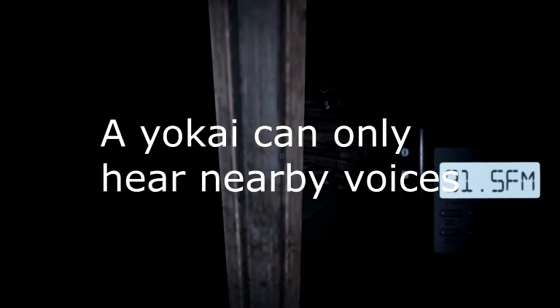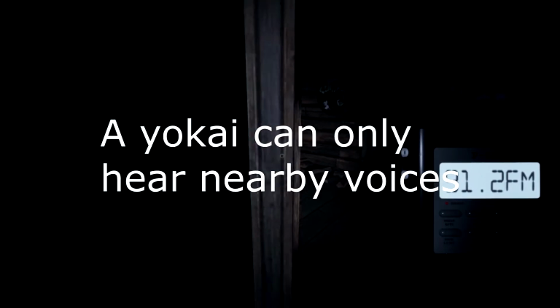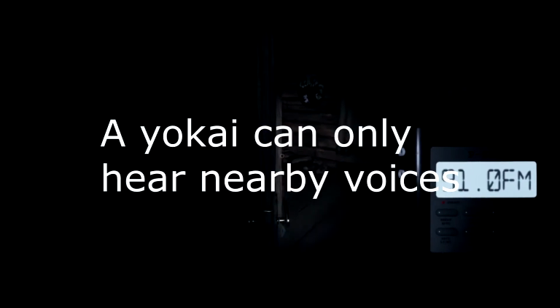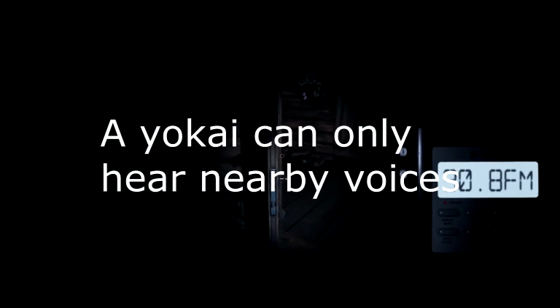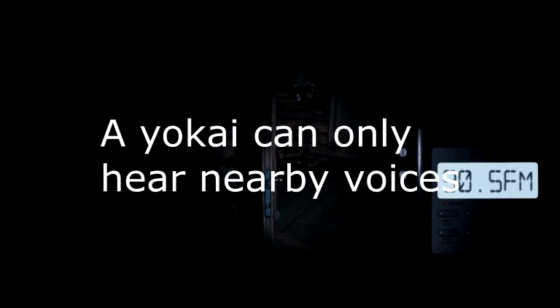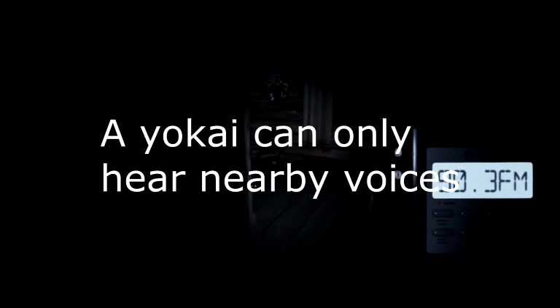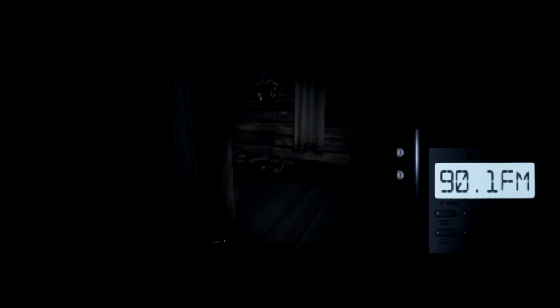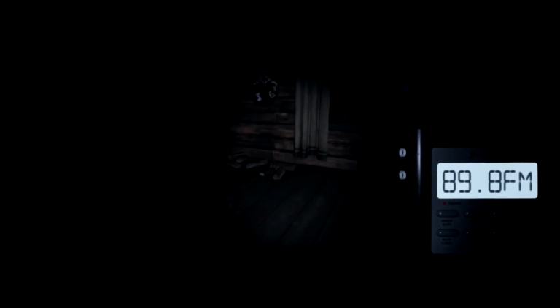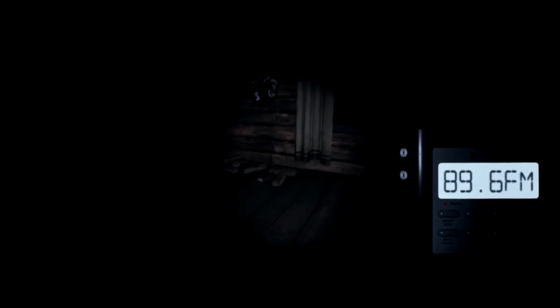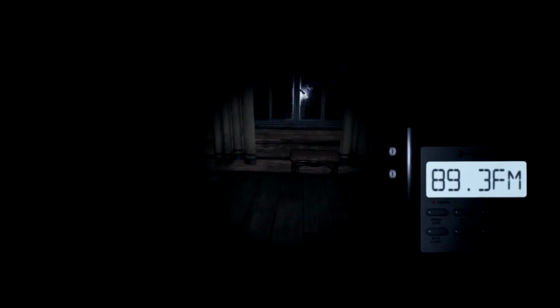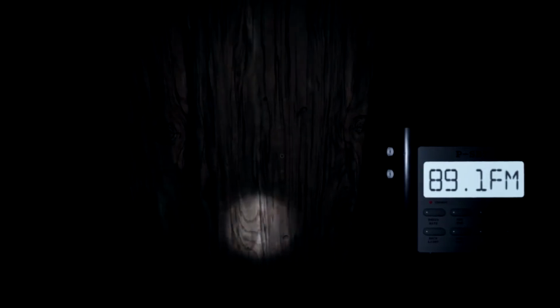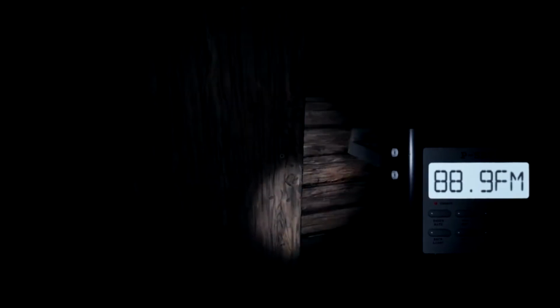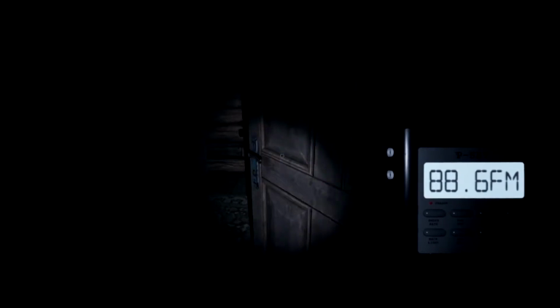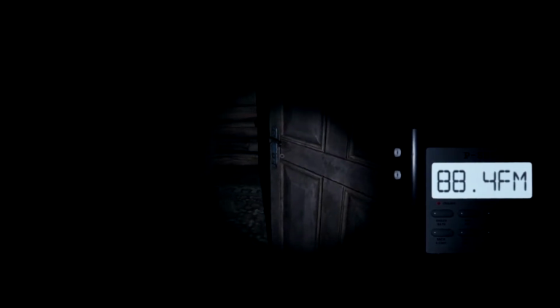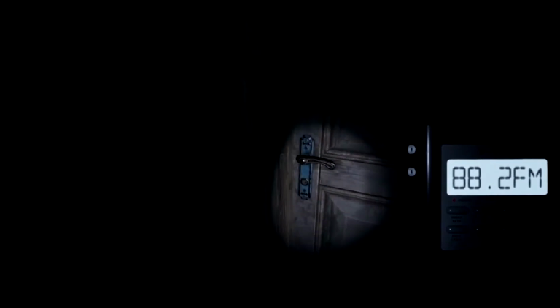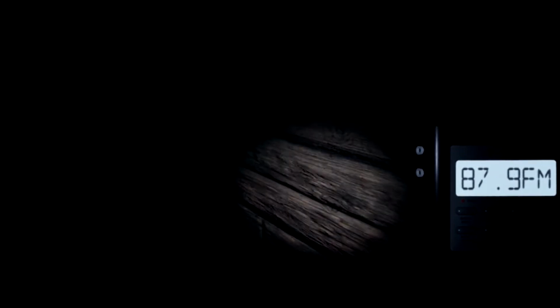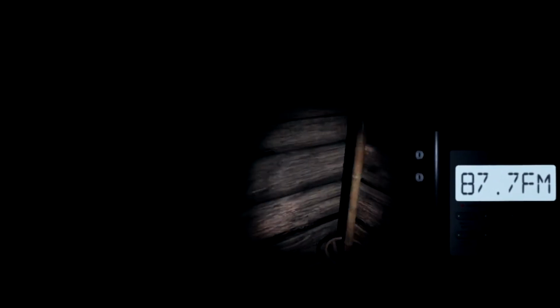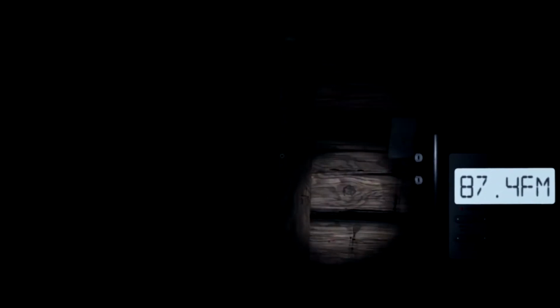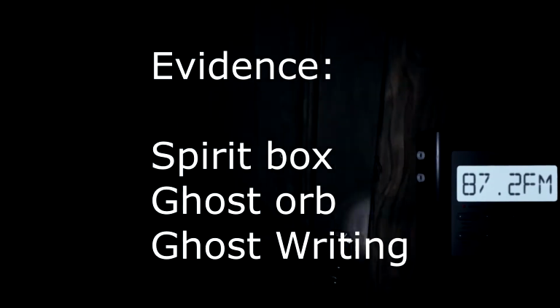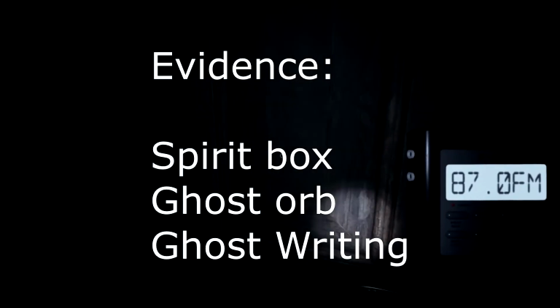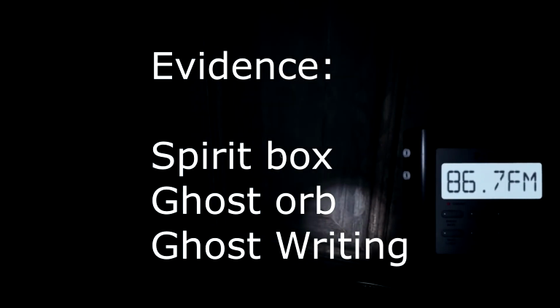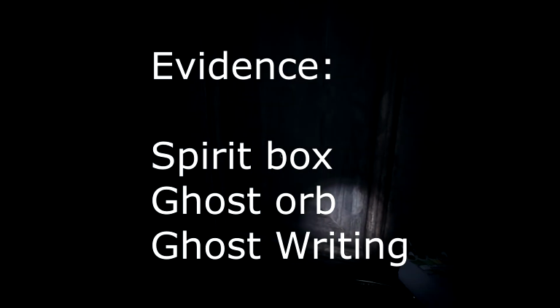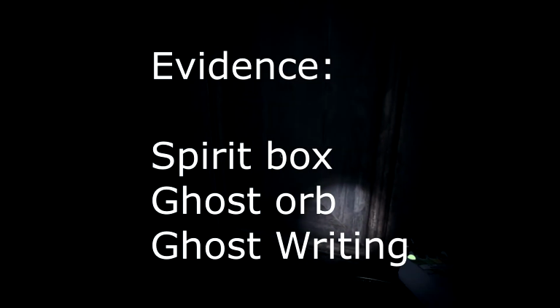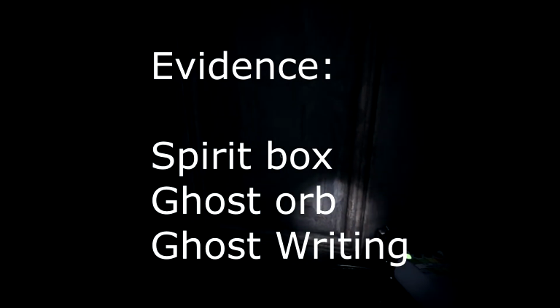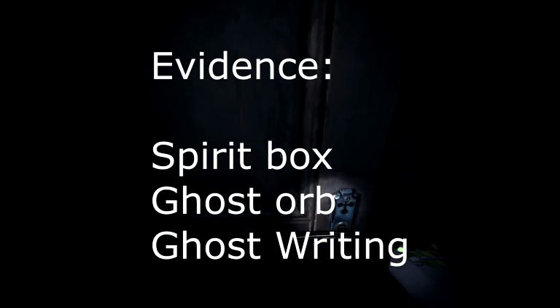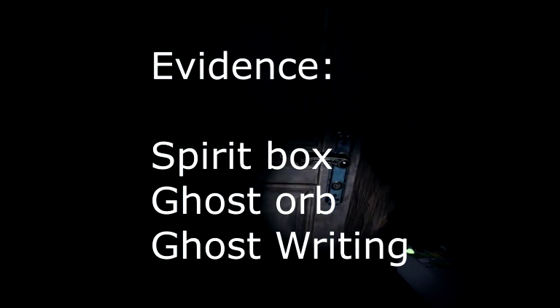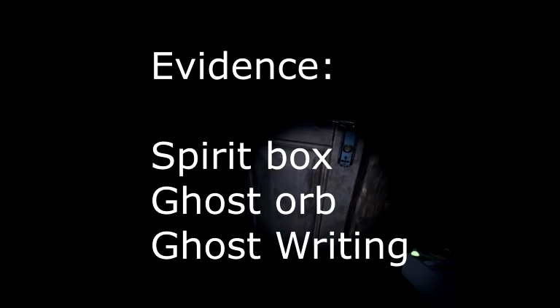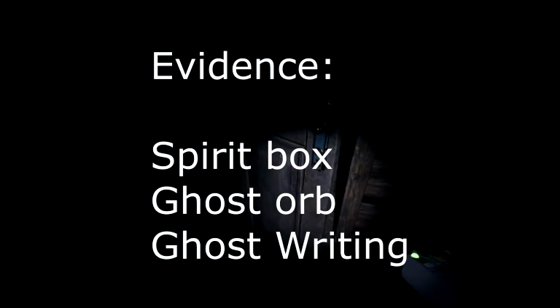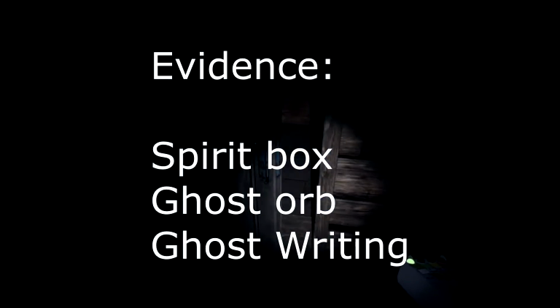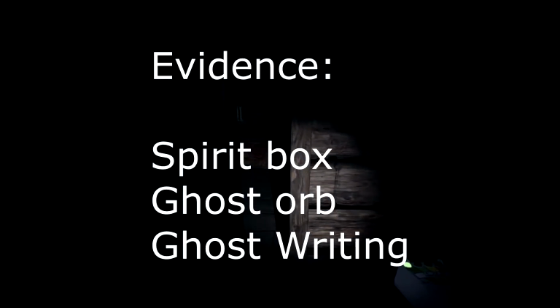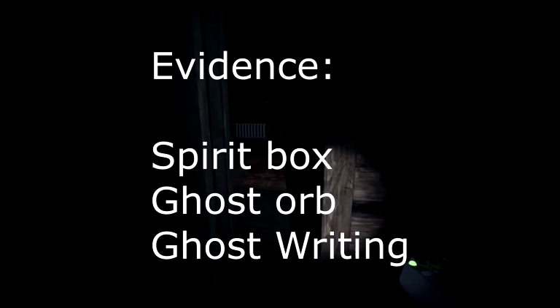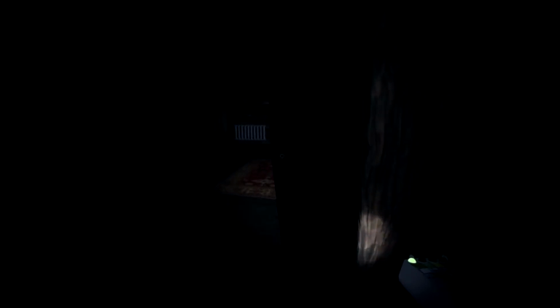Weakness: when hunting, a Yokai can only hear voices close to it. Evidence required: Spirit Box, Ghost Orb, and Ghost Writing.